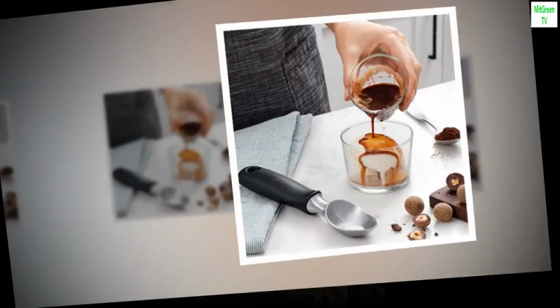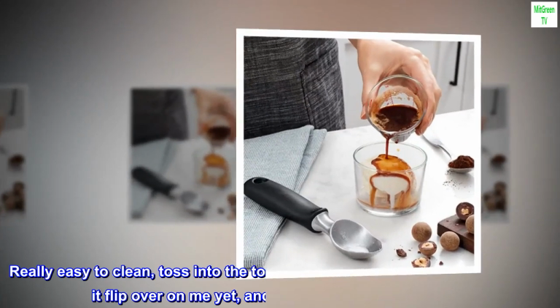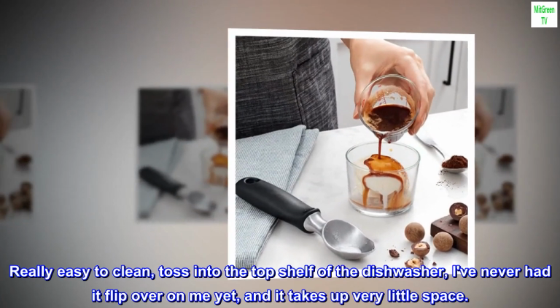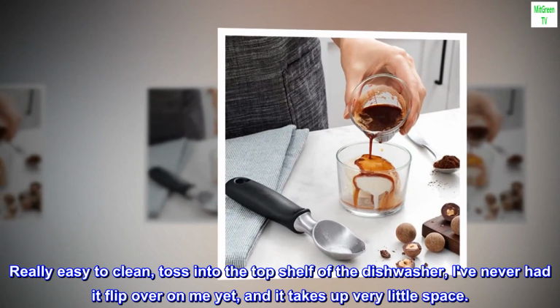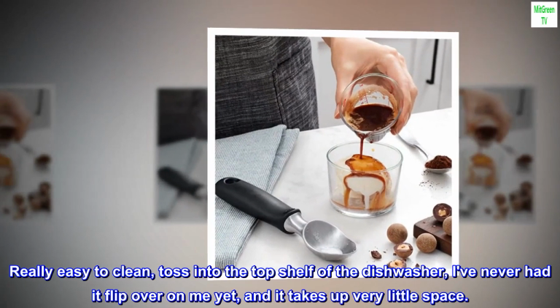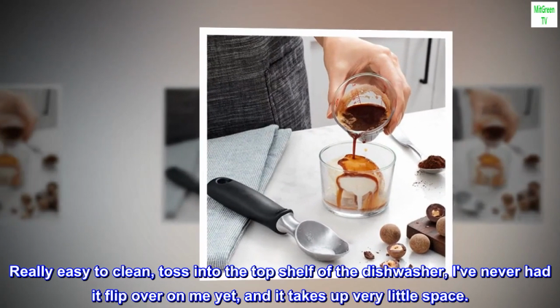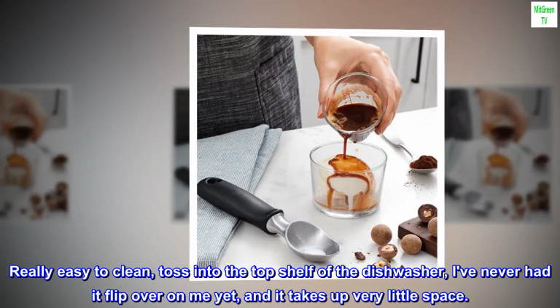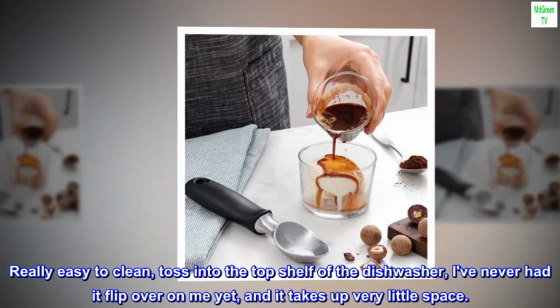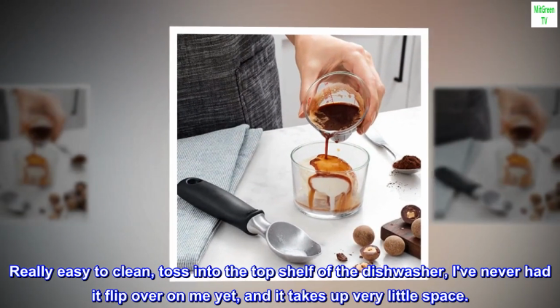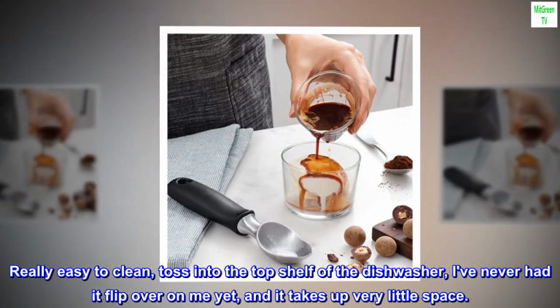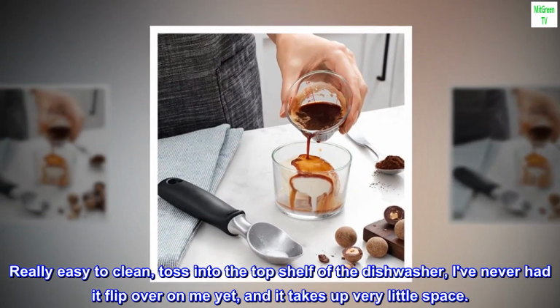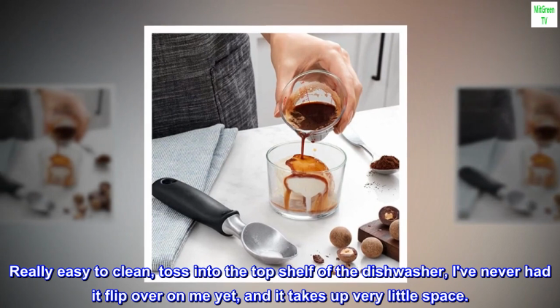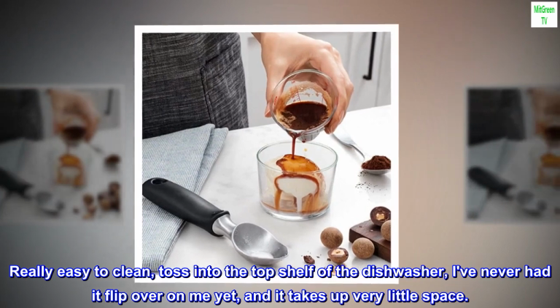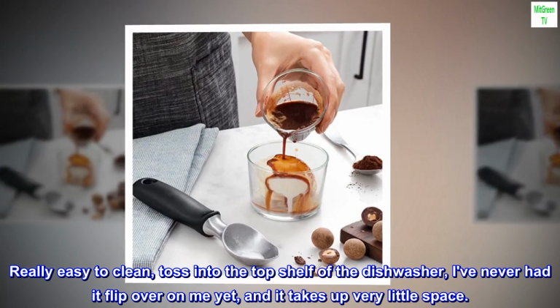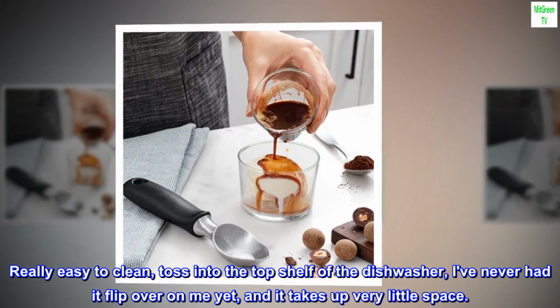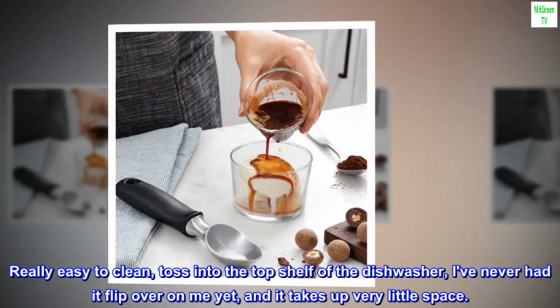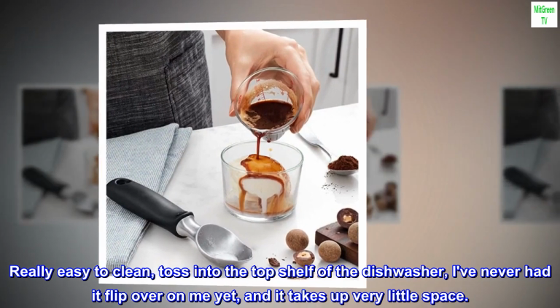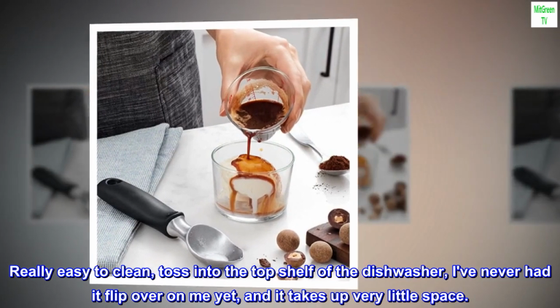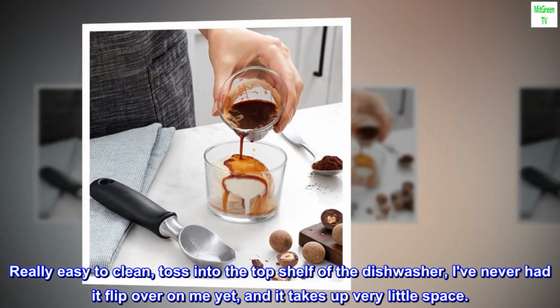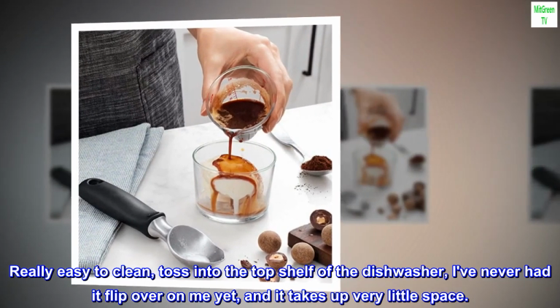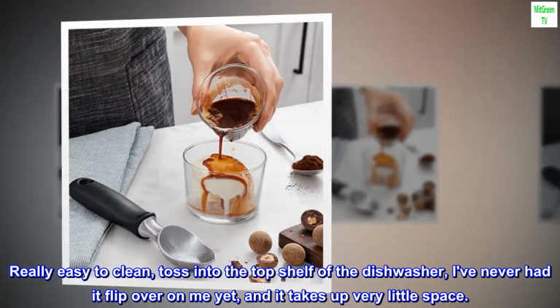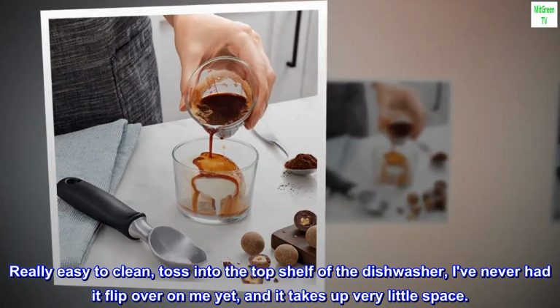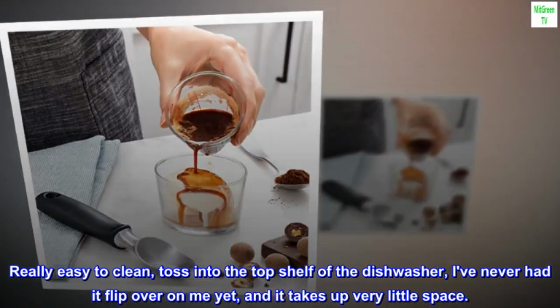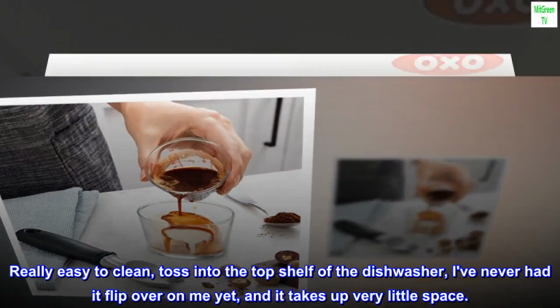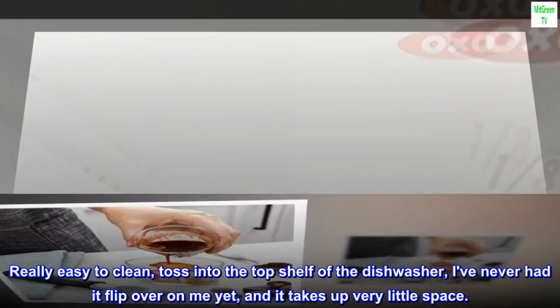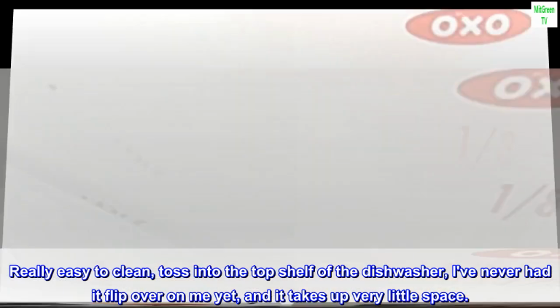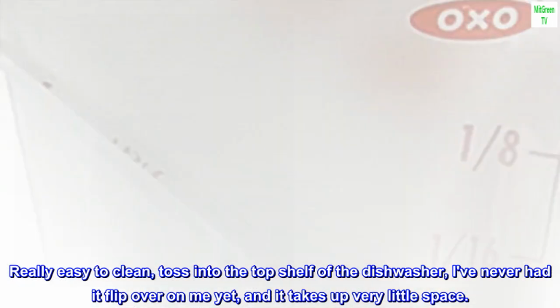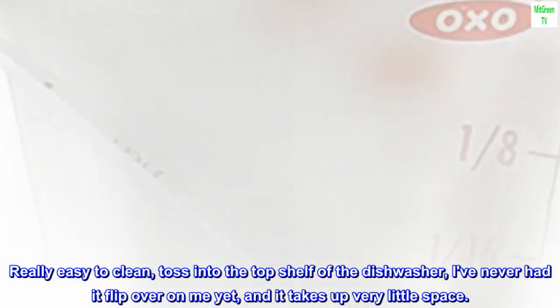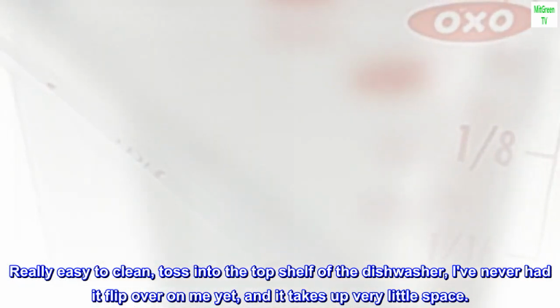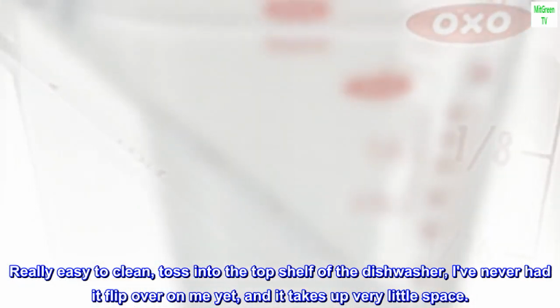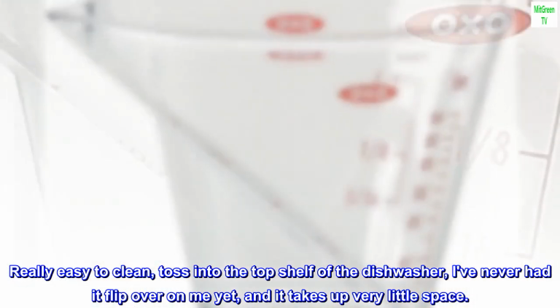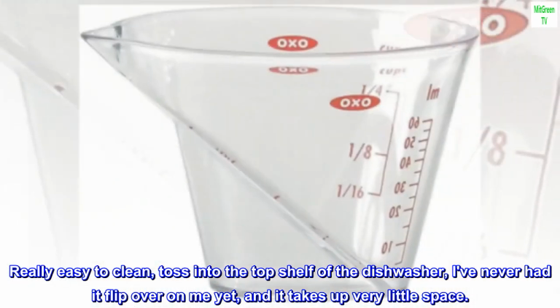Really easy to clean — toss into the top shelf of the dishwasher. I've never had it flip over on me yet, and it takes up very little space.